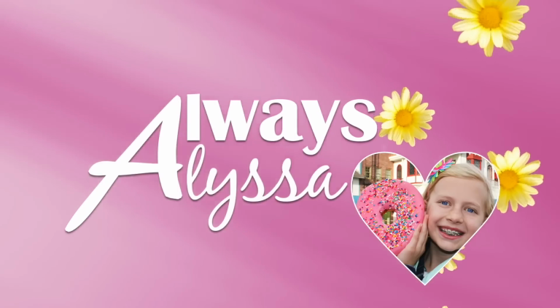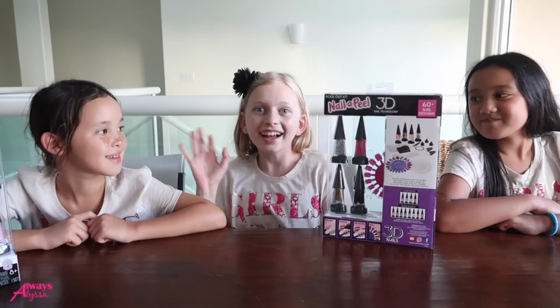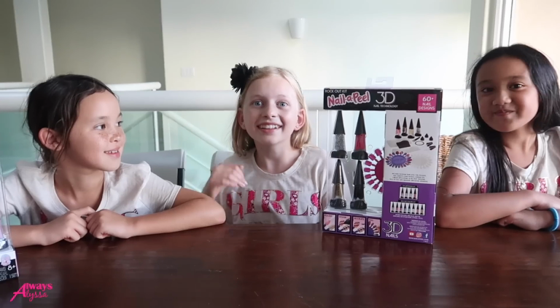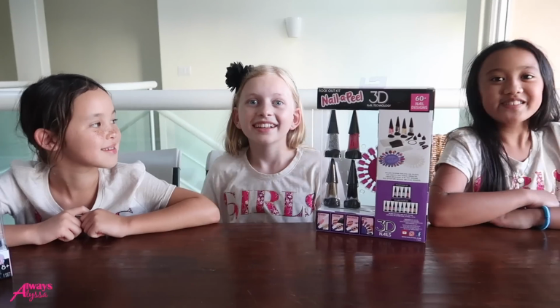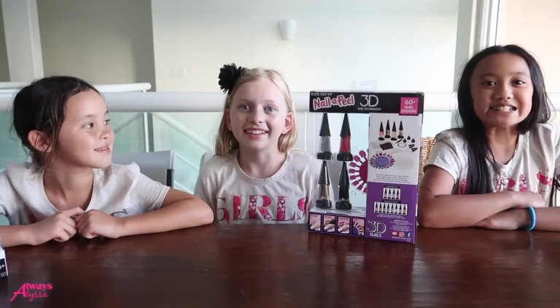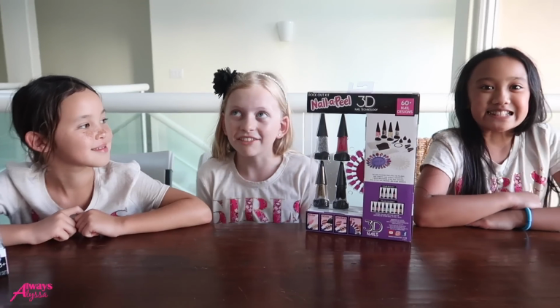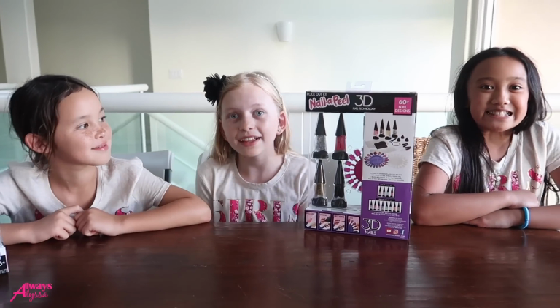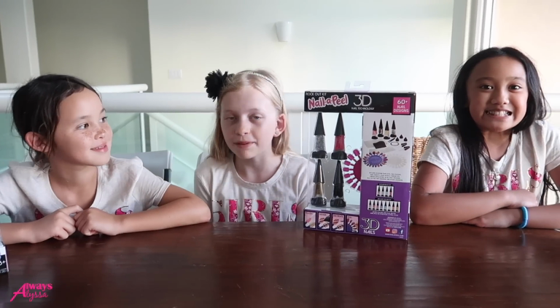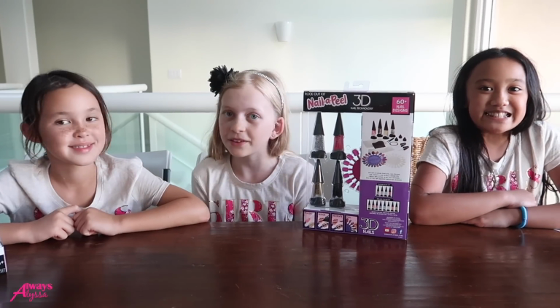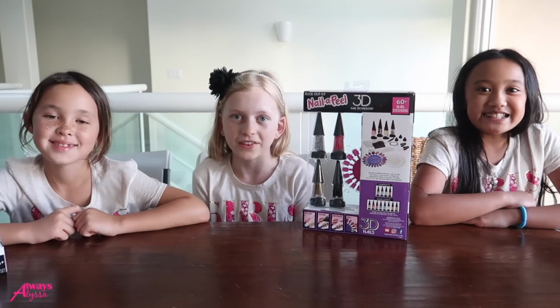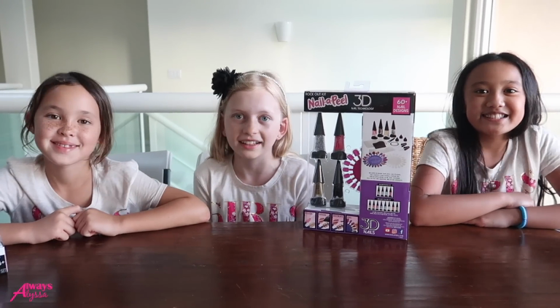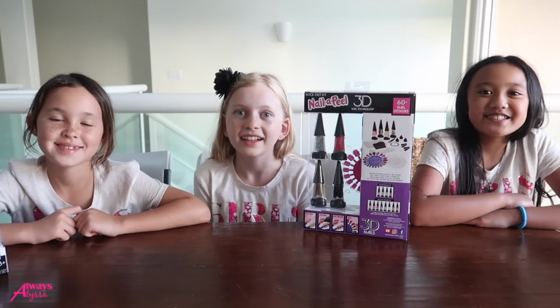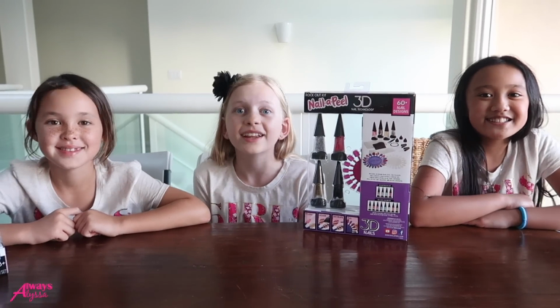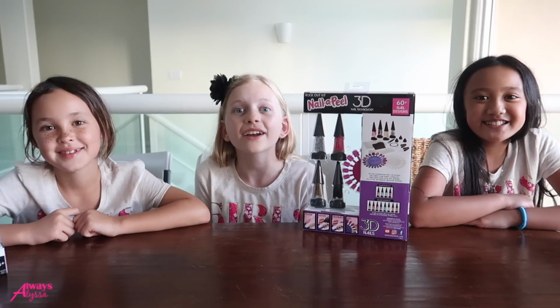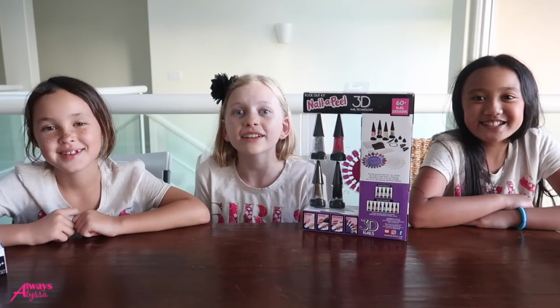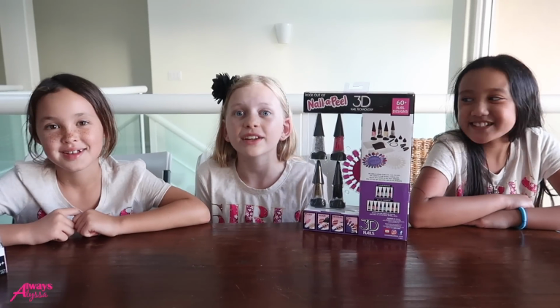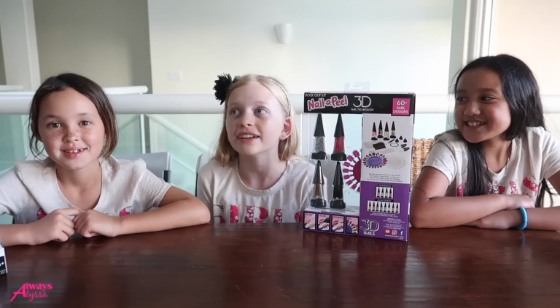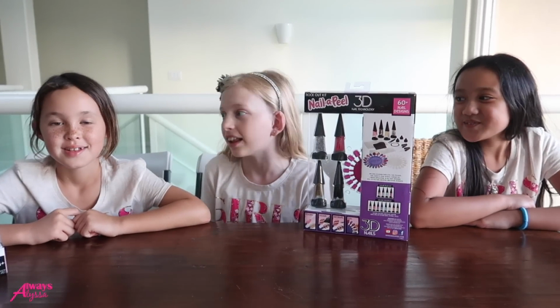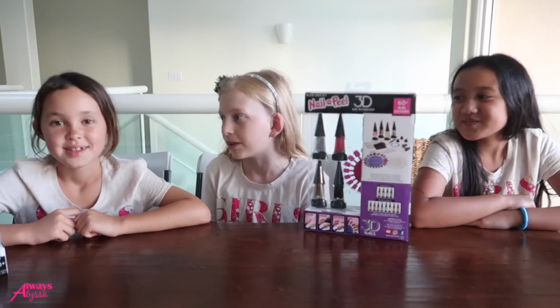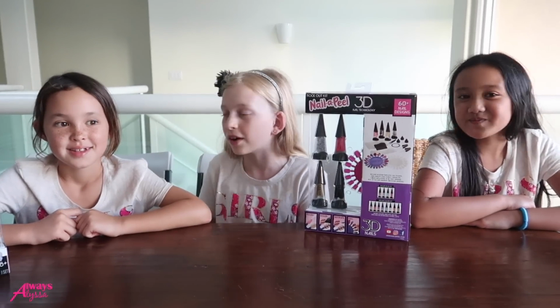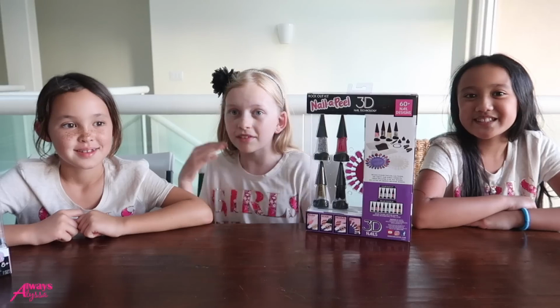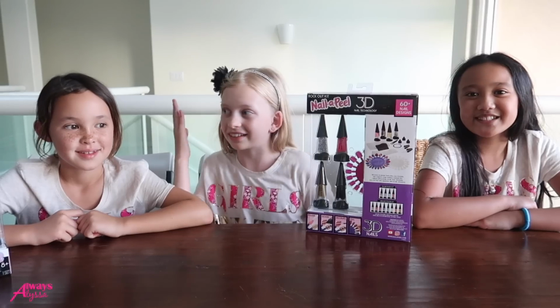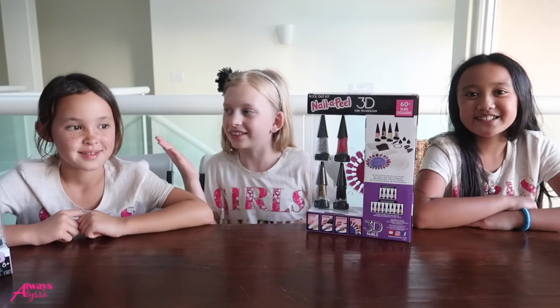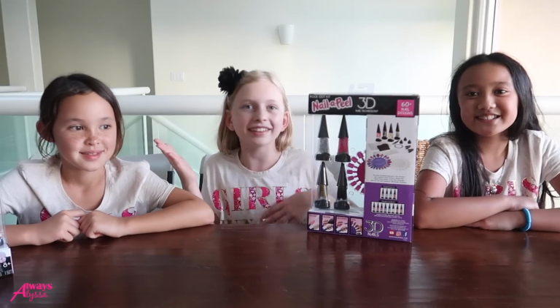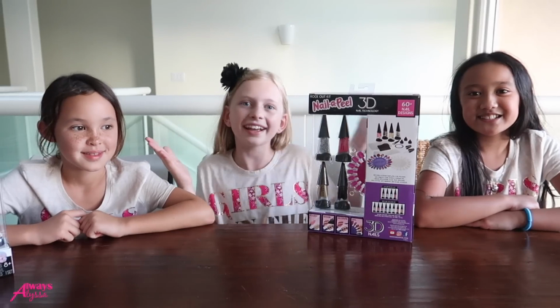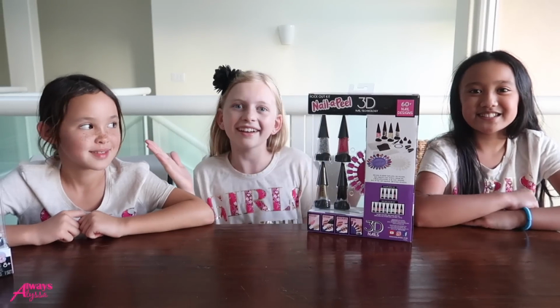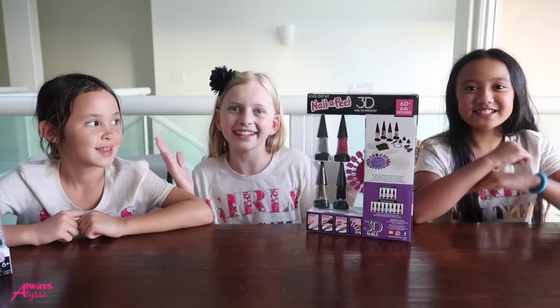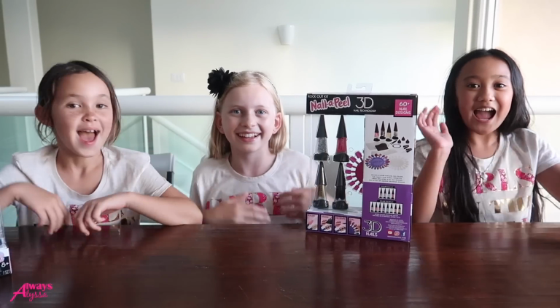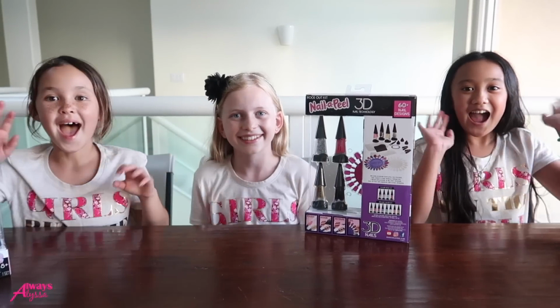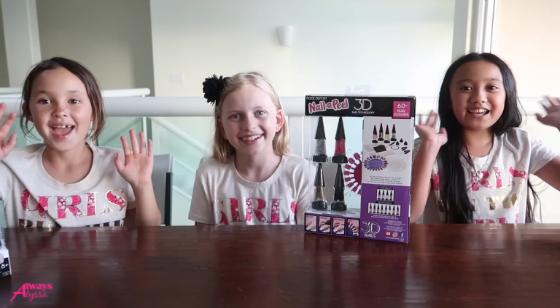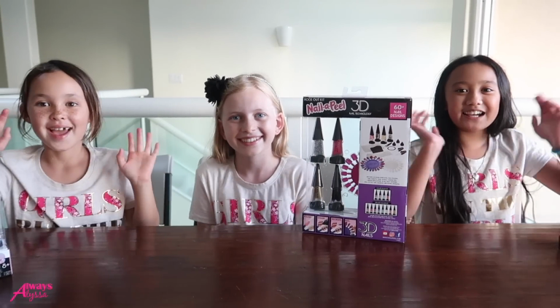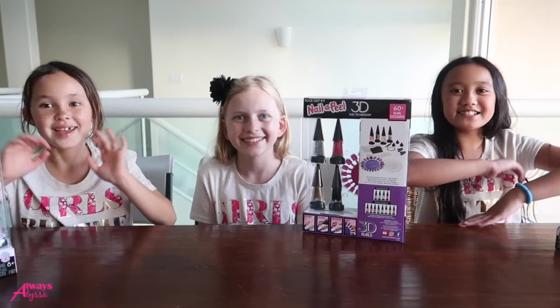Hi guys! Since everything is better with friends, today I'm going to be doing Jell-A-Peel with my friends Lucy and Cammie! Hi guys!